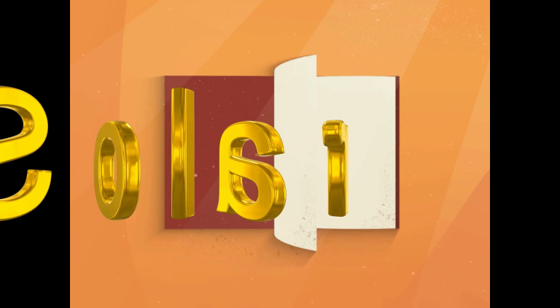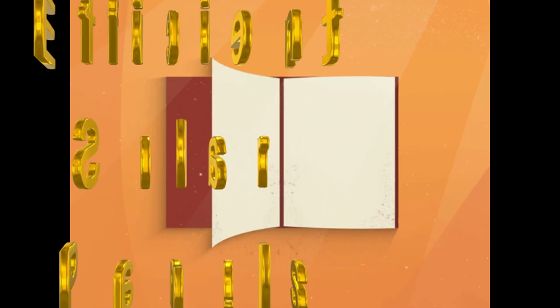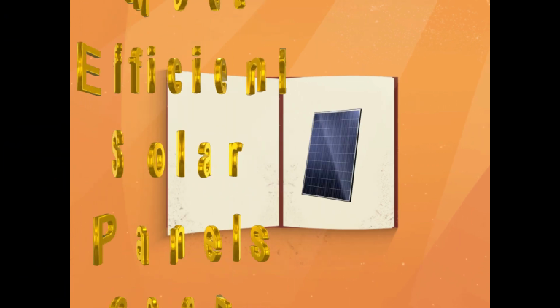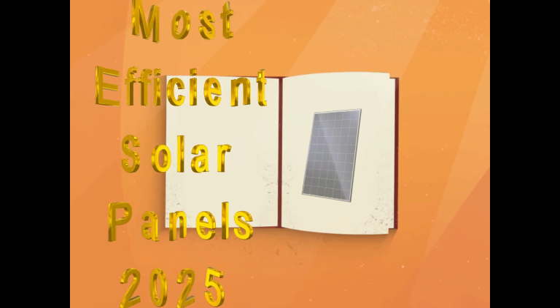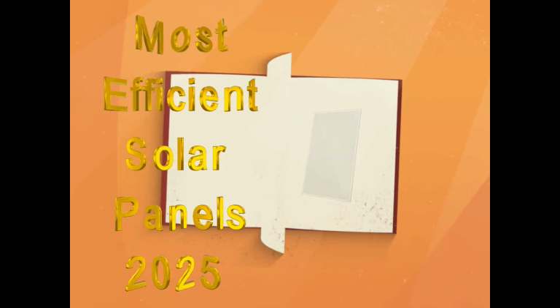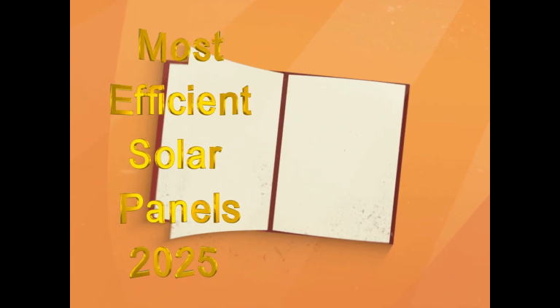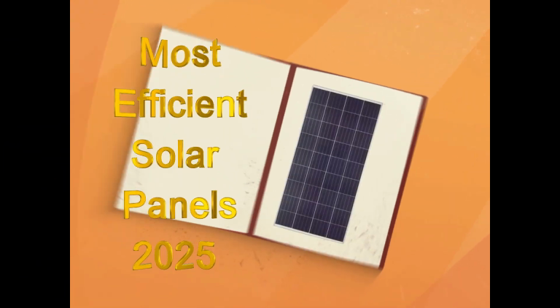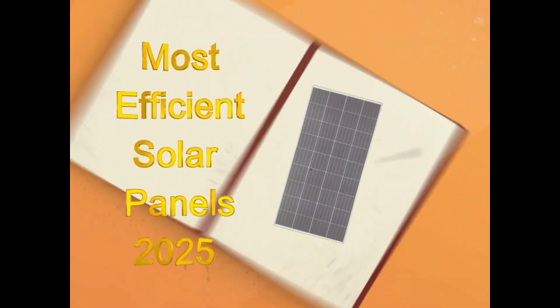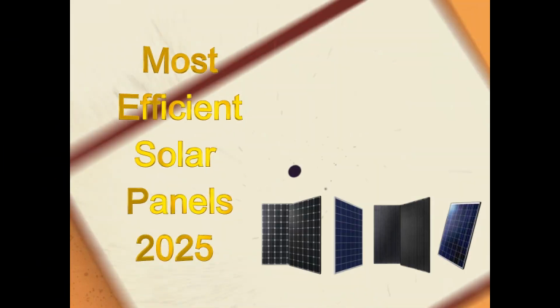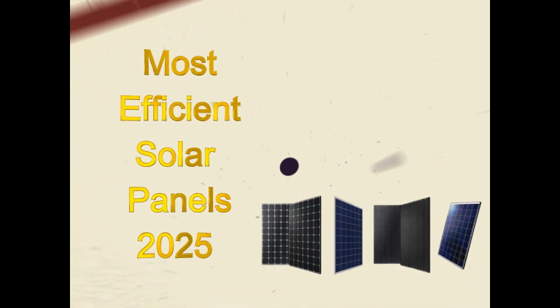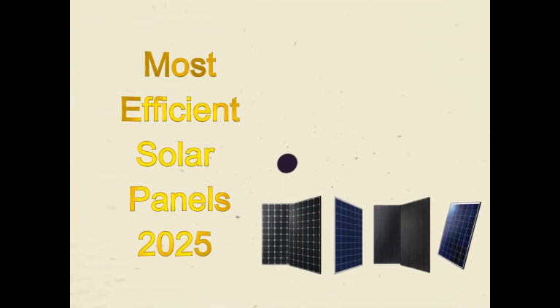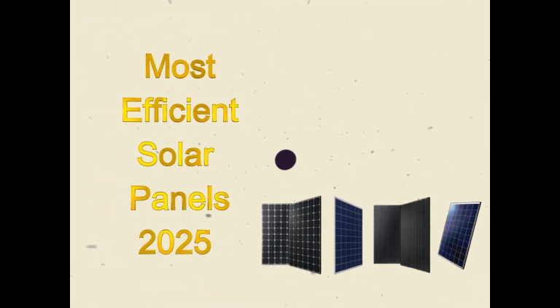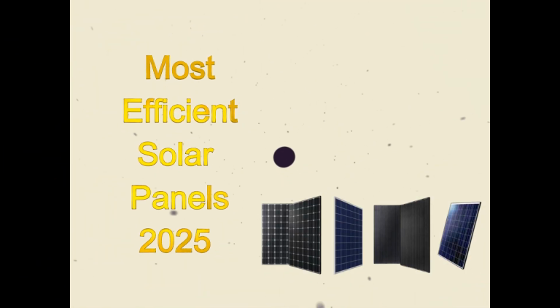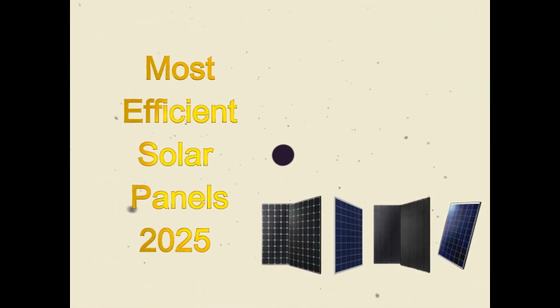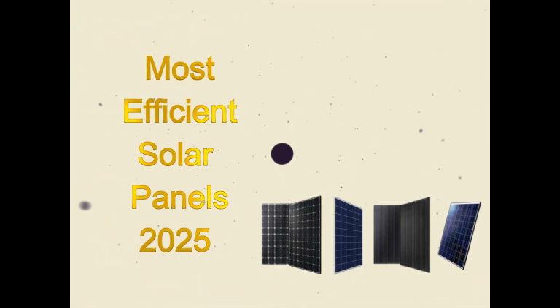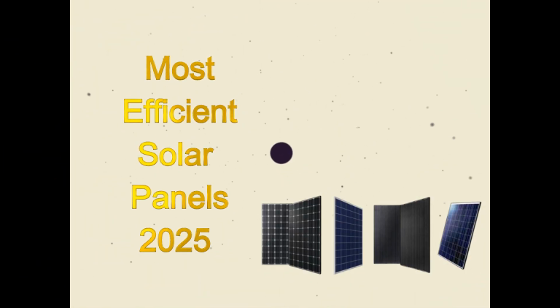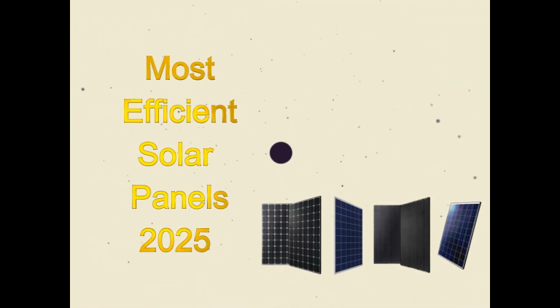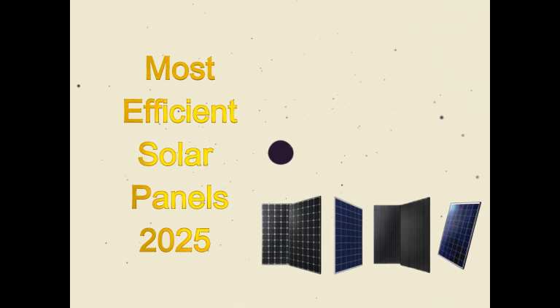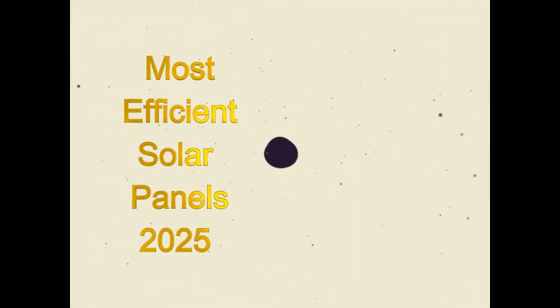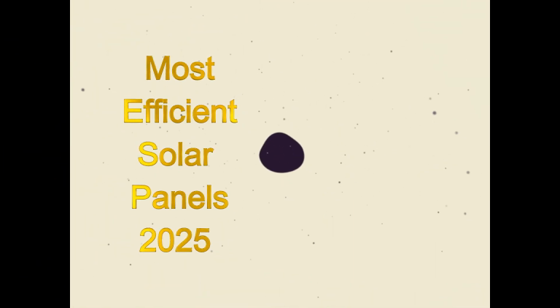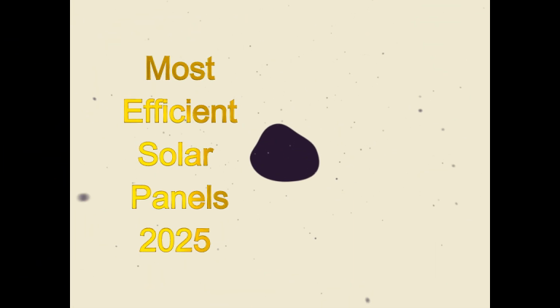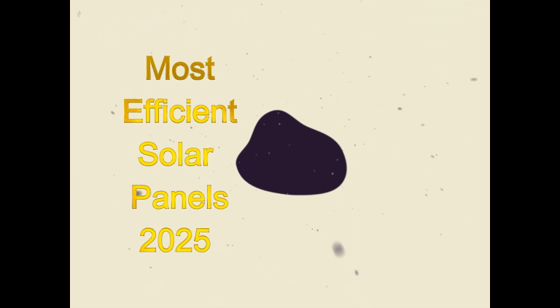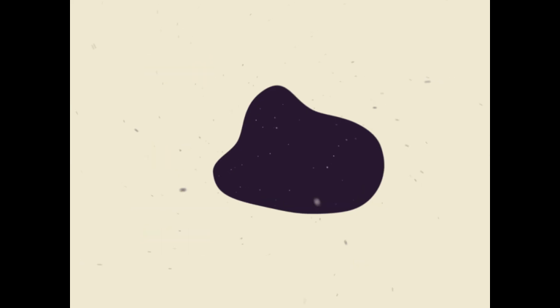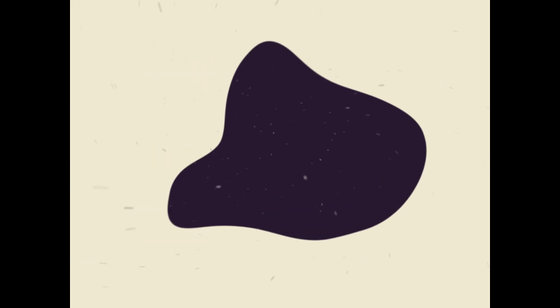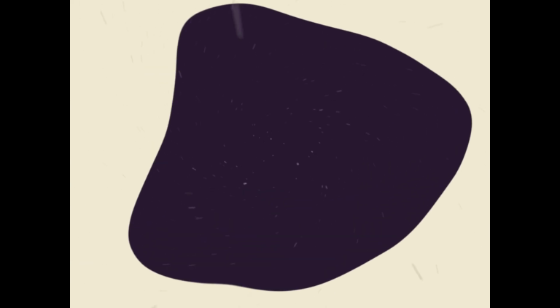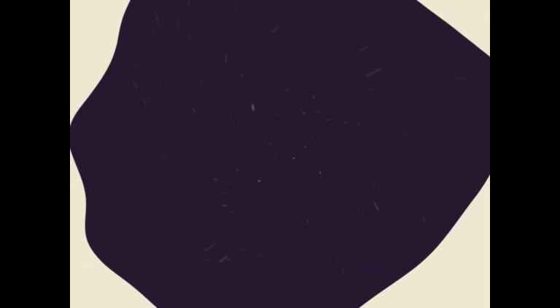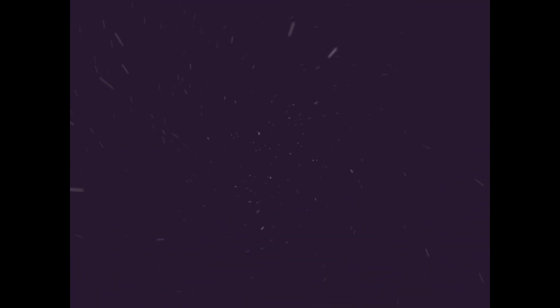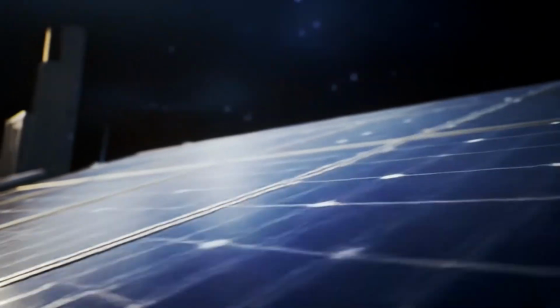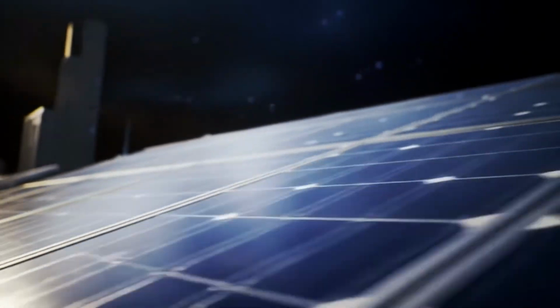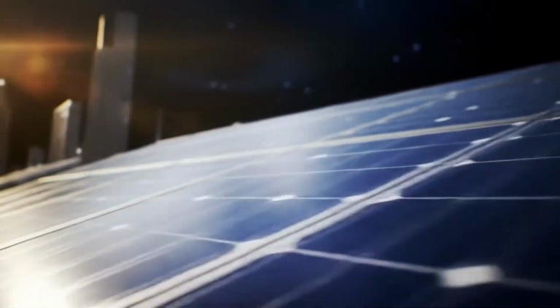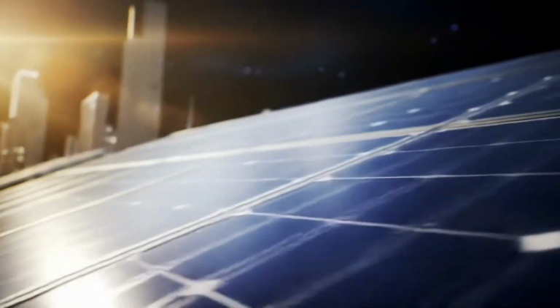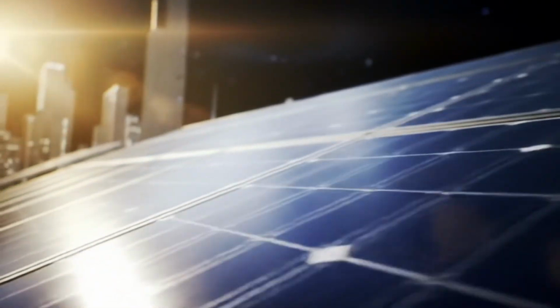Welcome to our annual guide on the best solar panels in the market for the year 2025. So let's jump right into it.